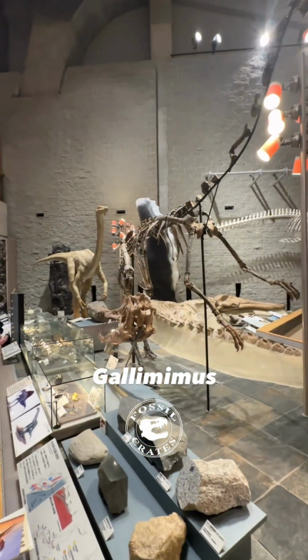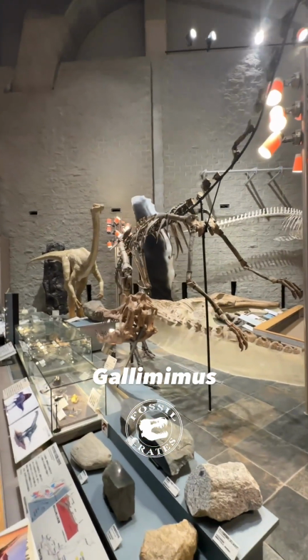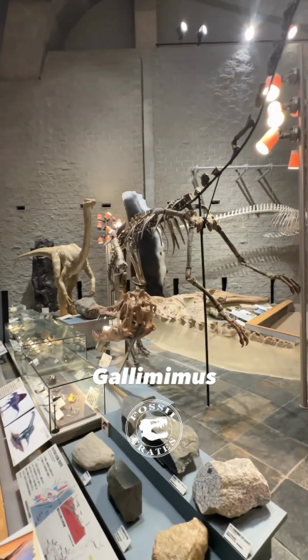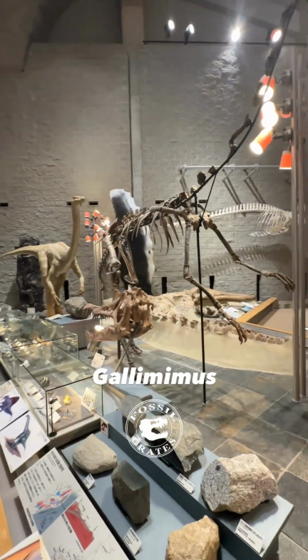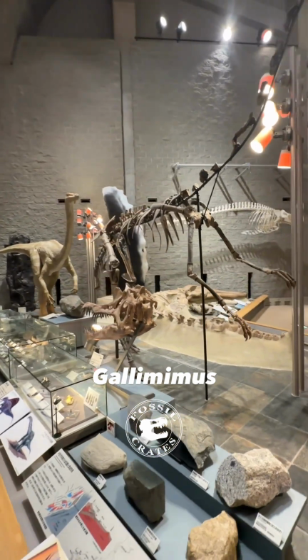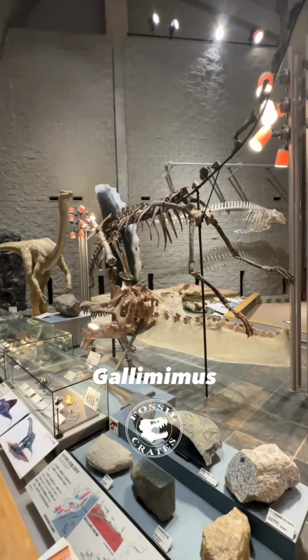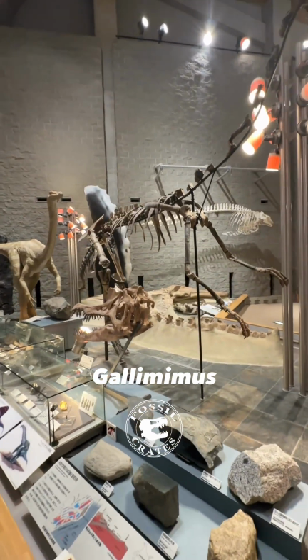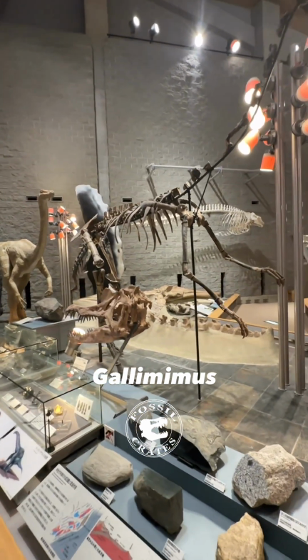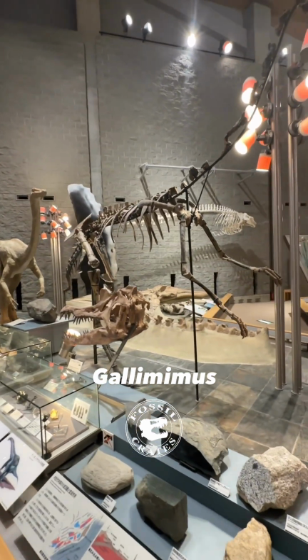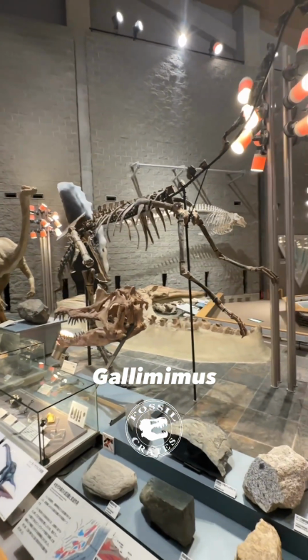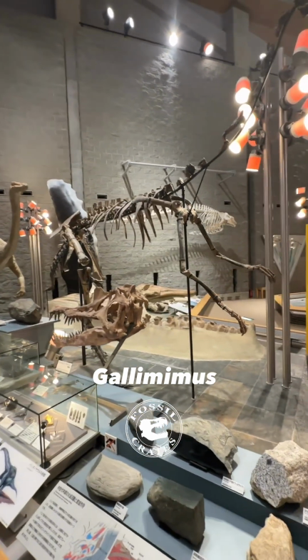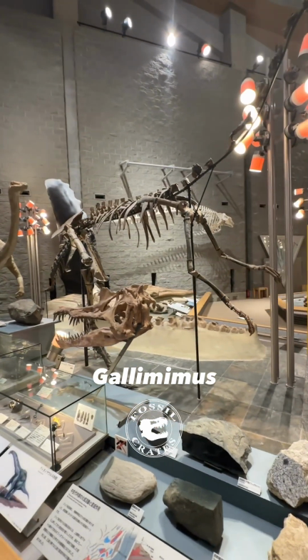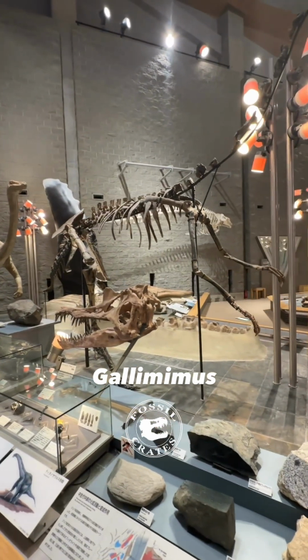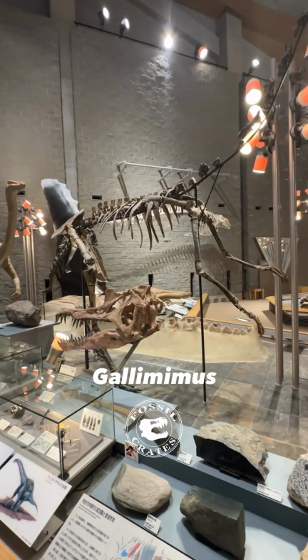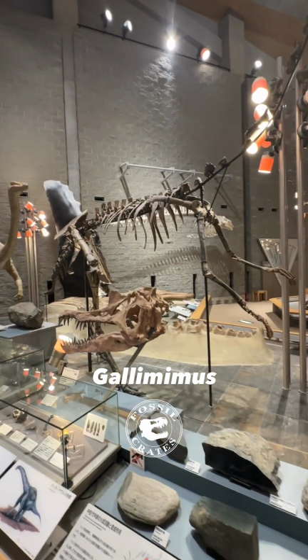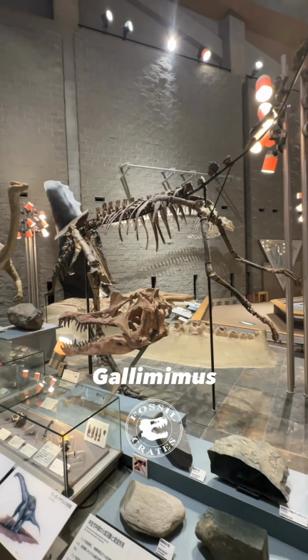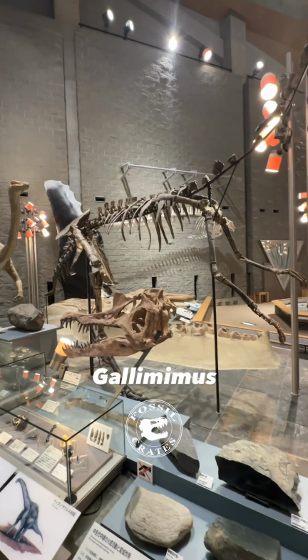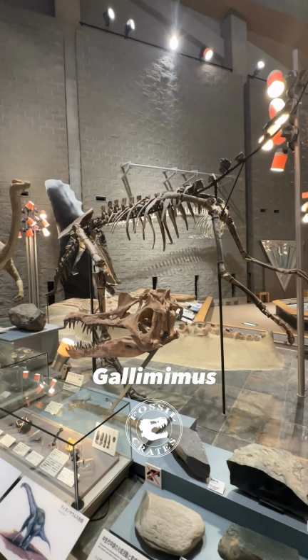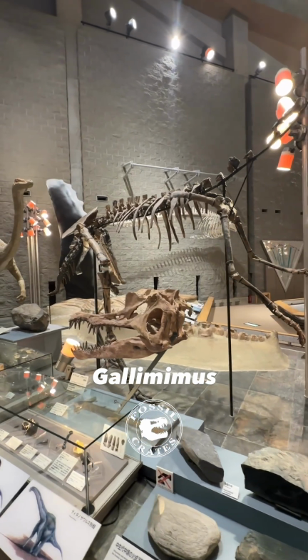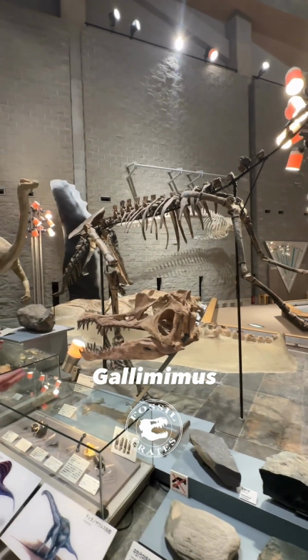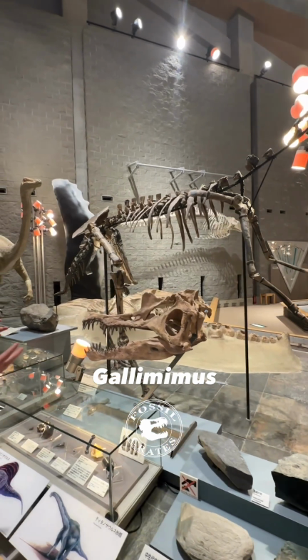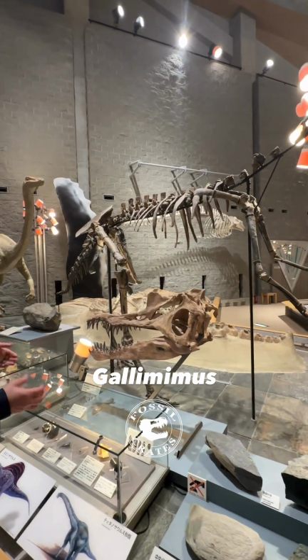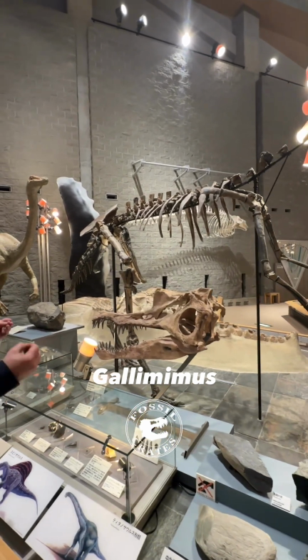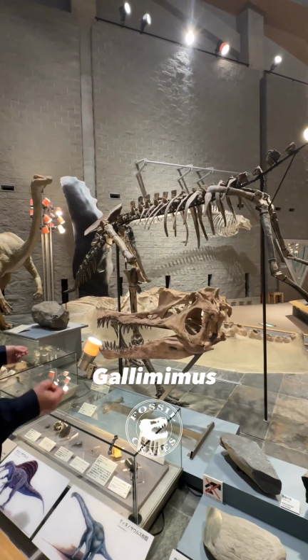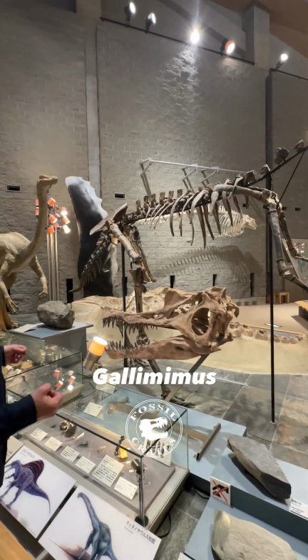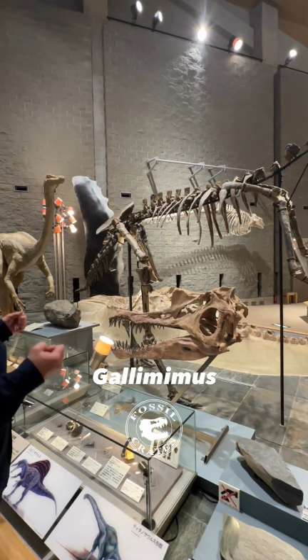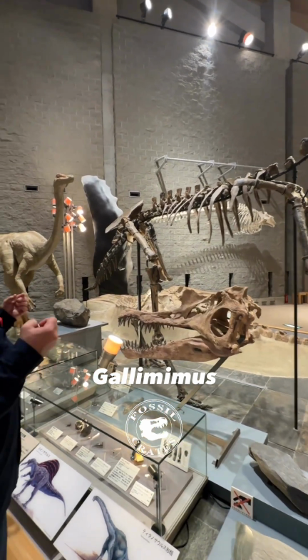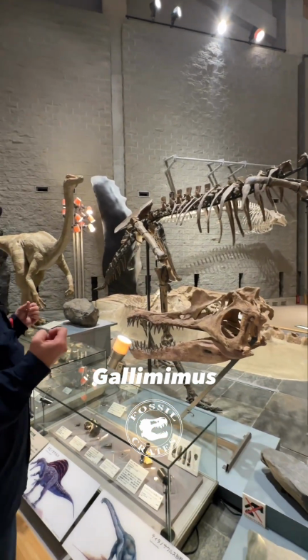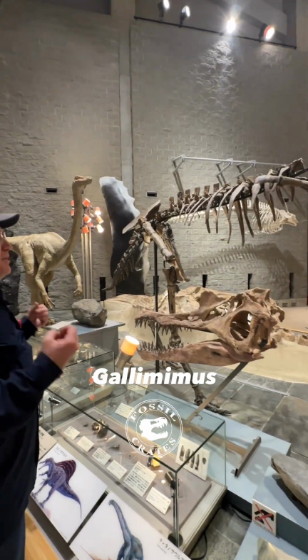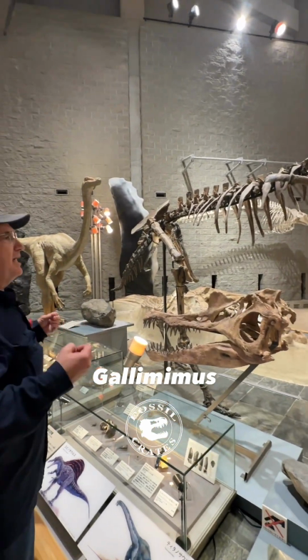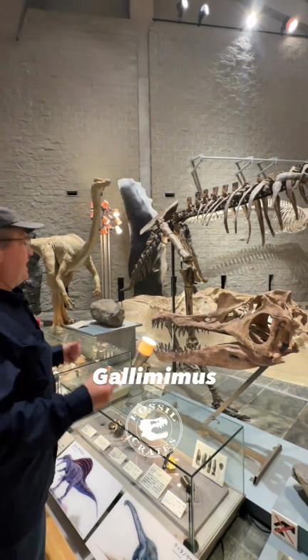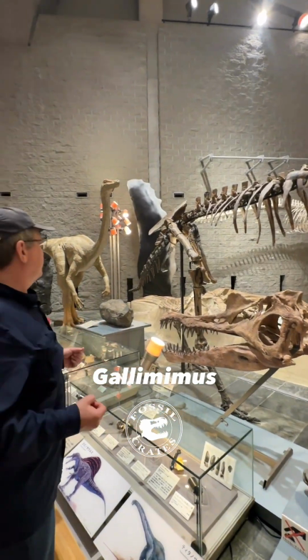Look at it. The arms, the legs, the vertebrae. This is a big, big animal.